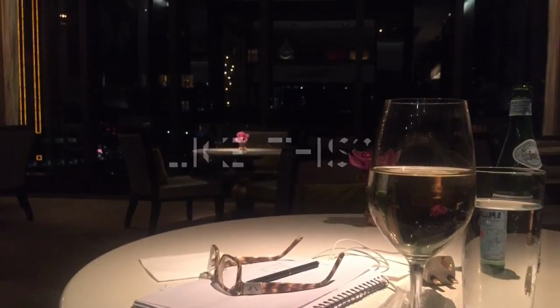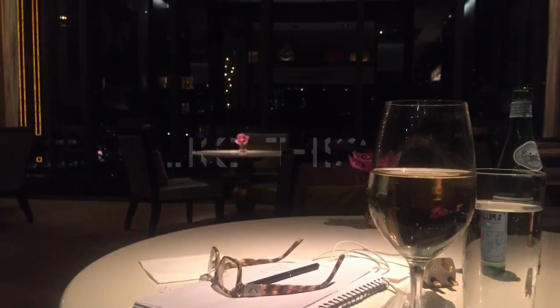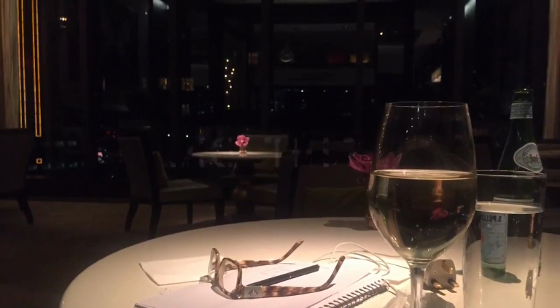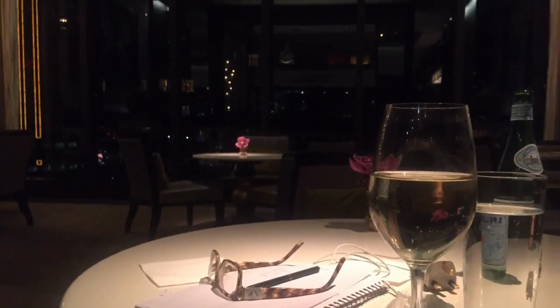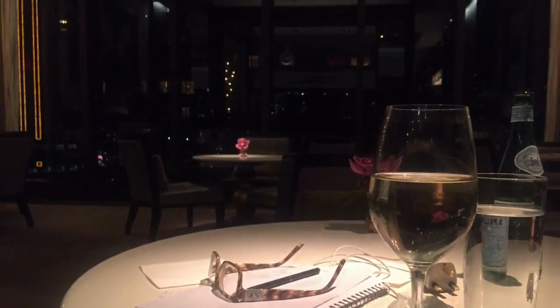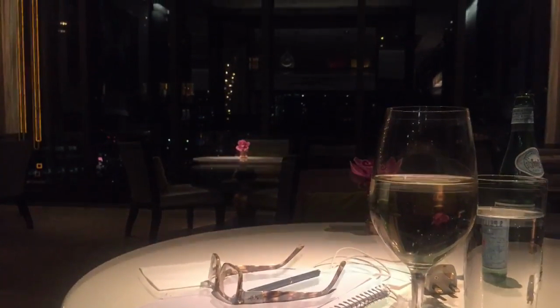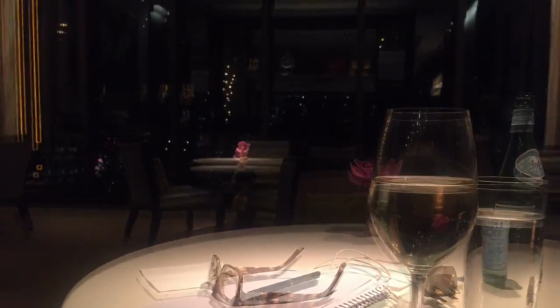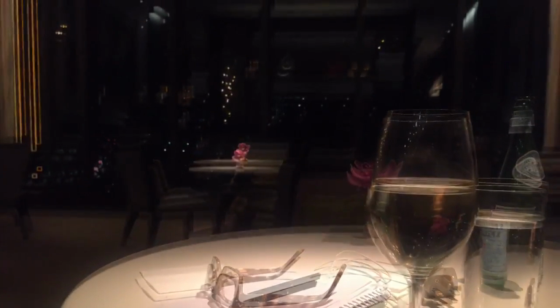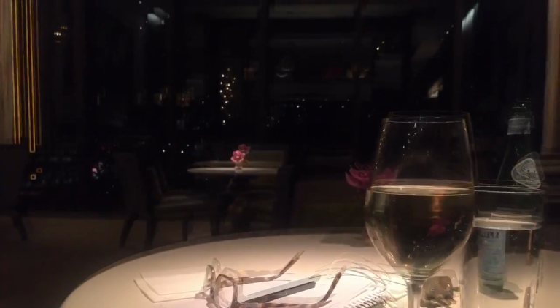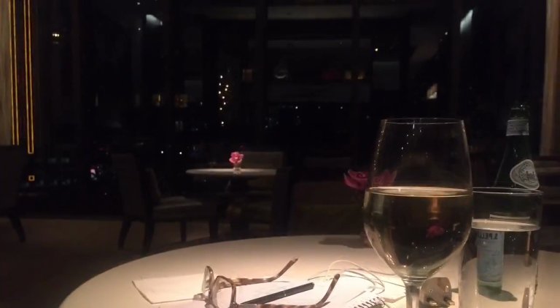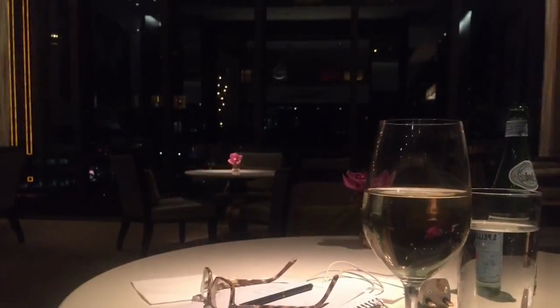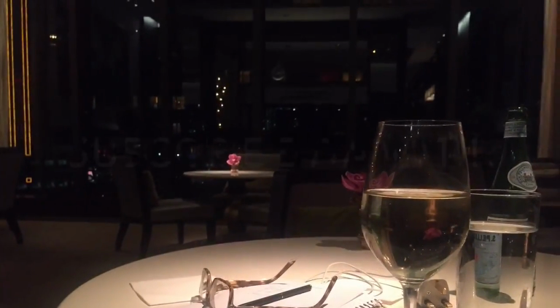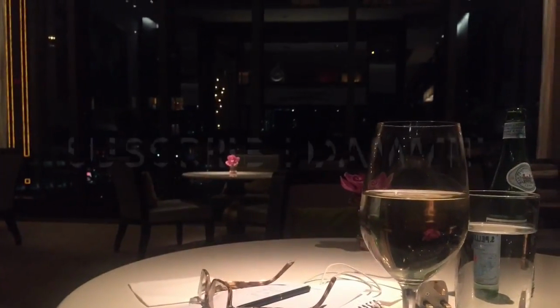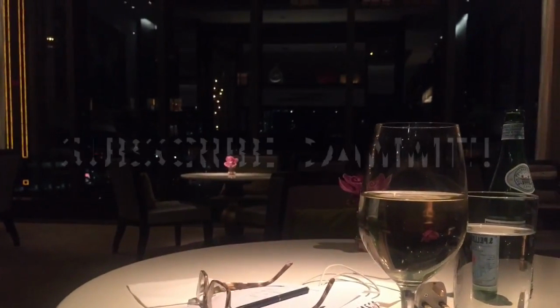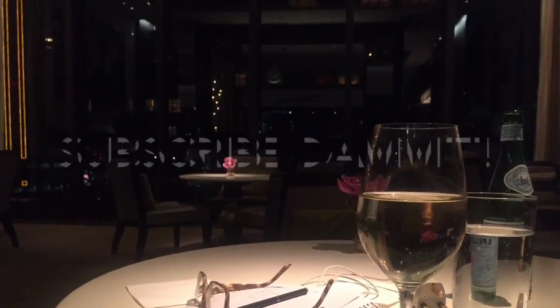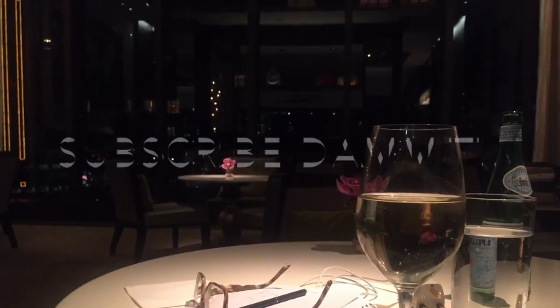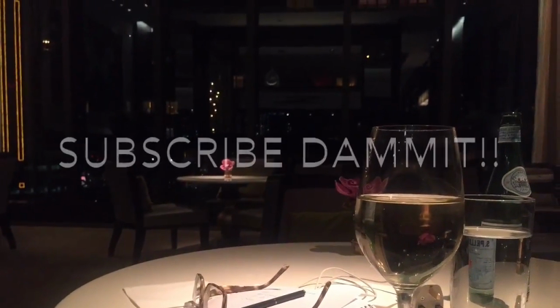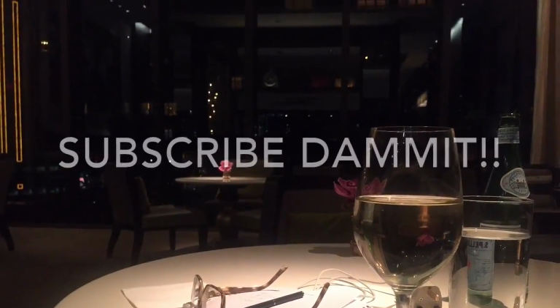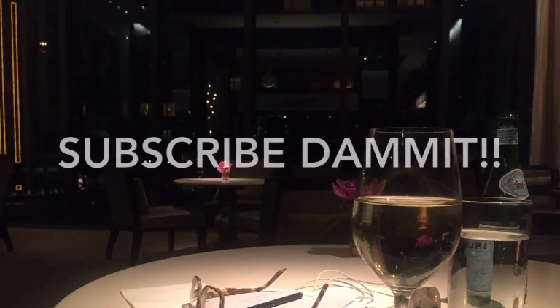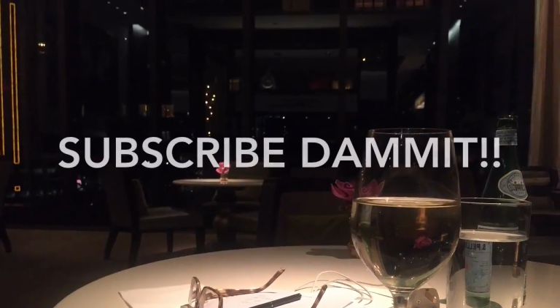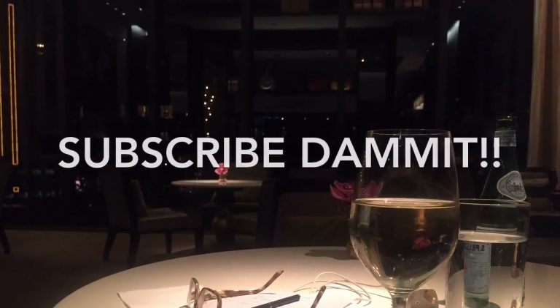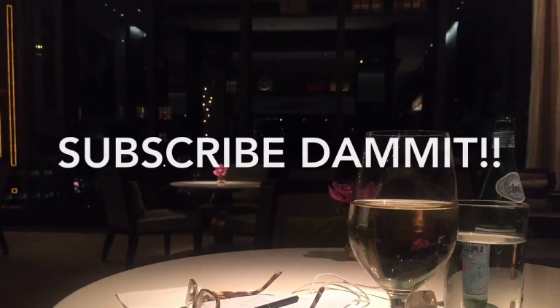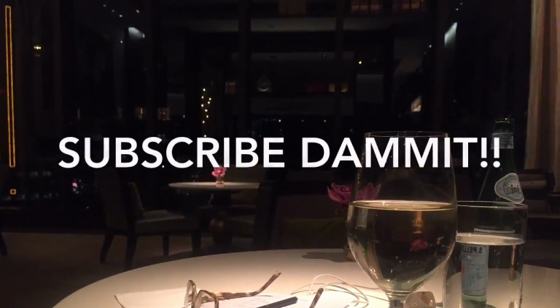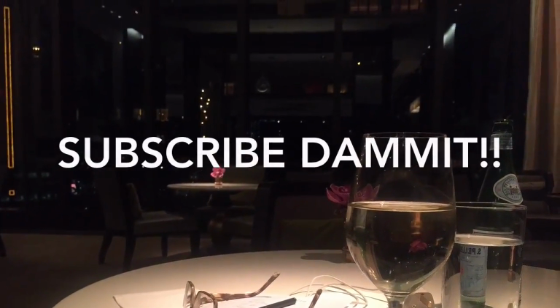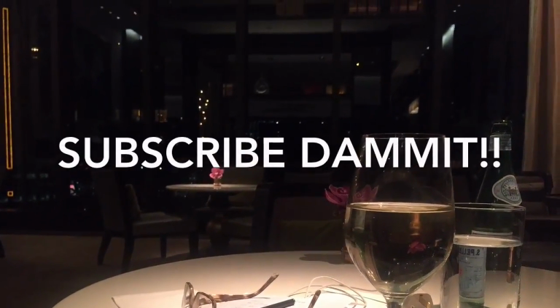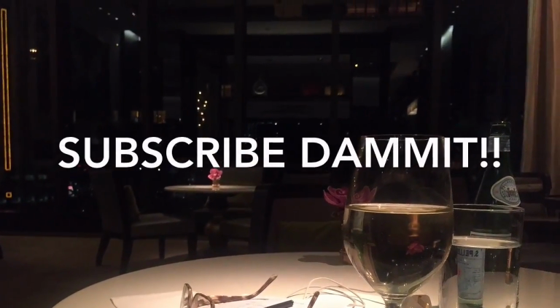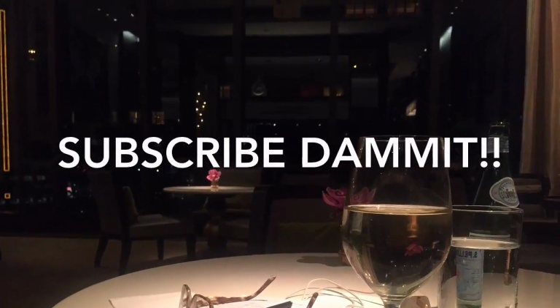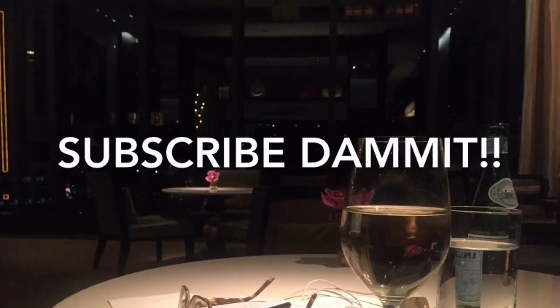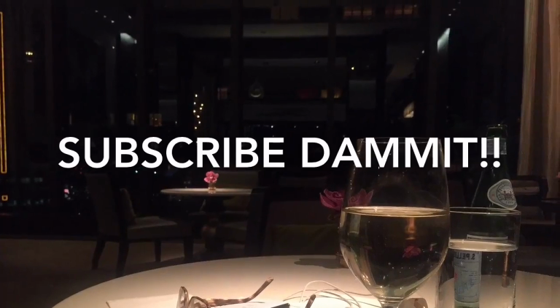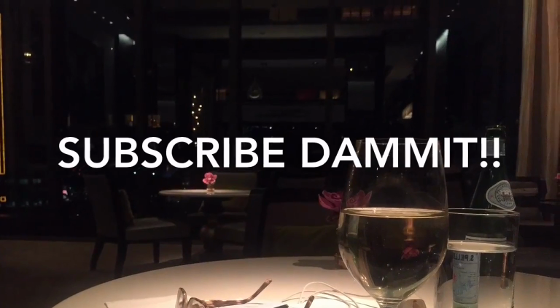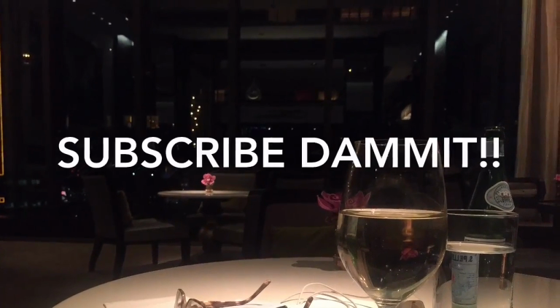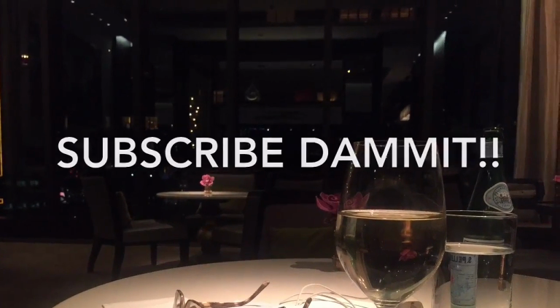For more great travel videos, click and subscribe below.